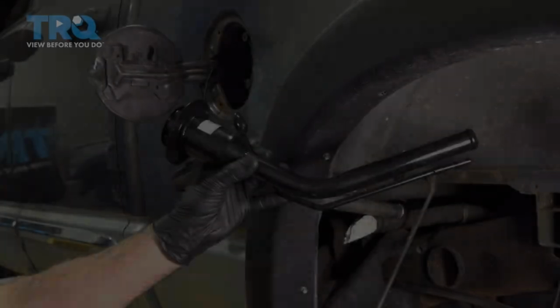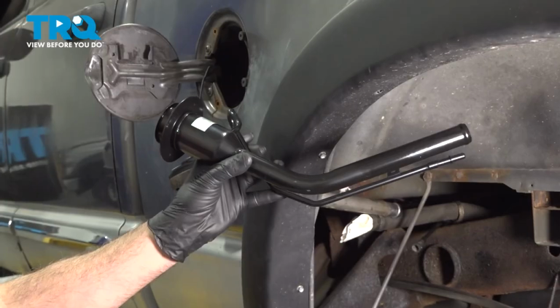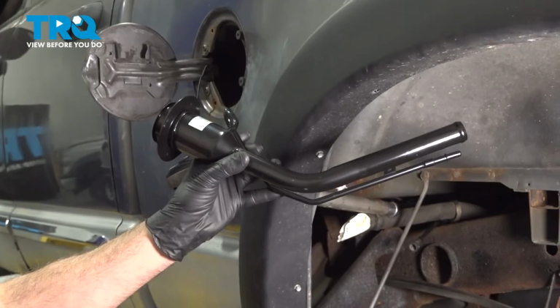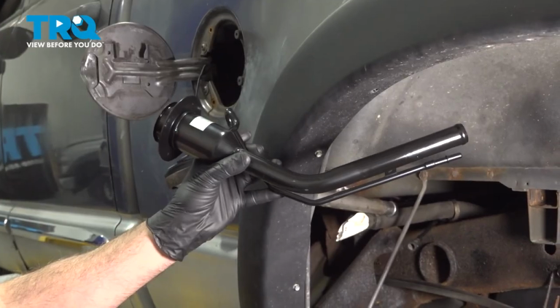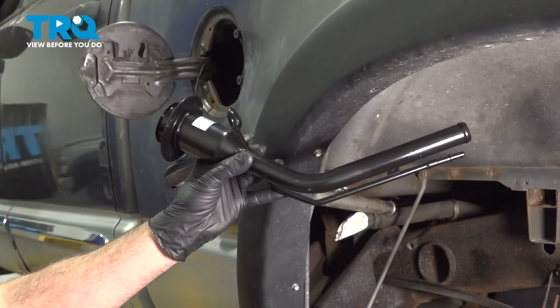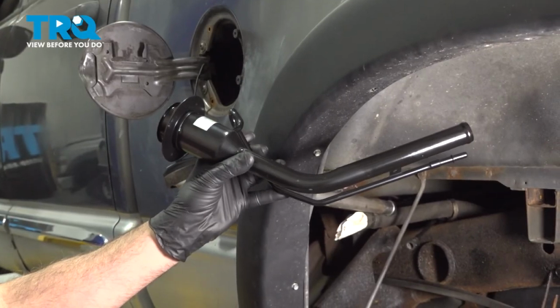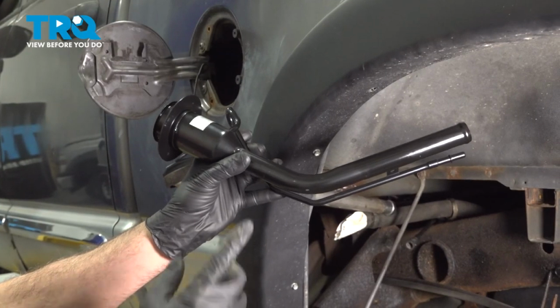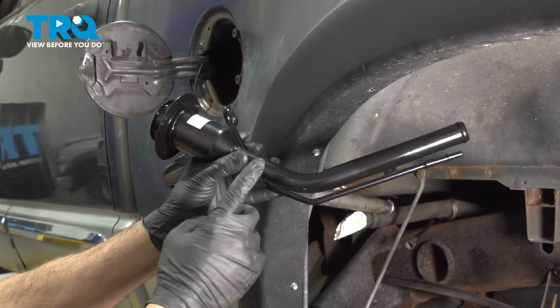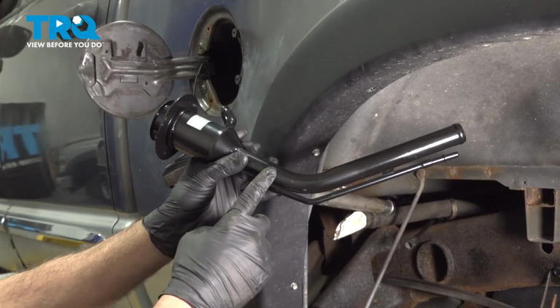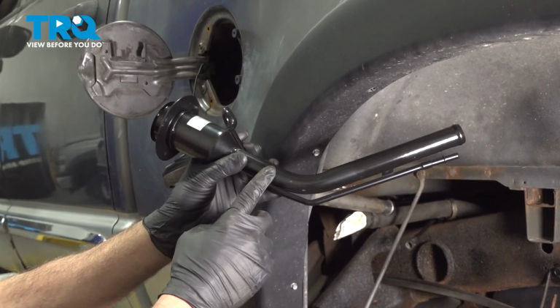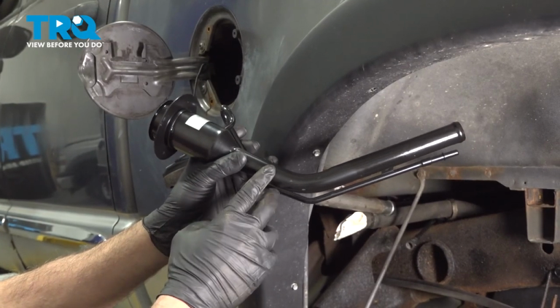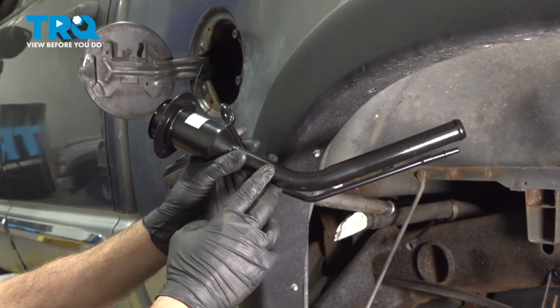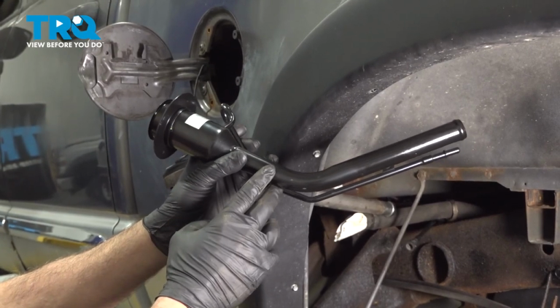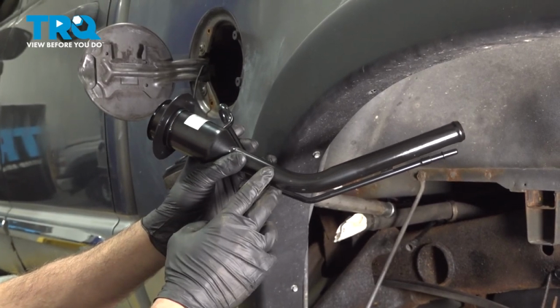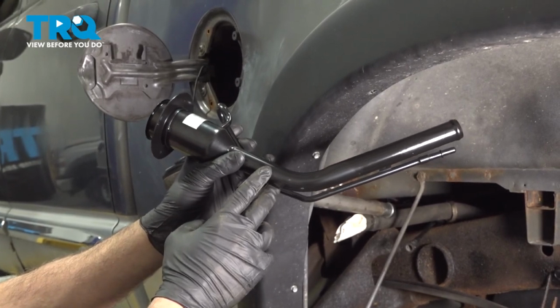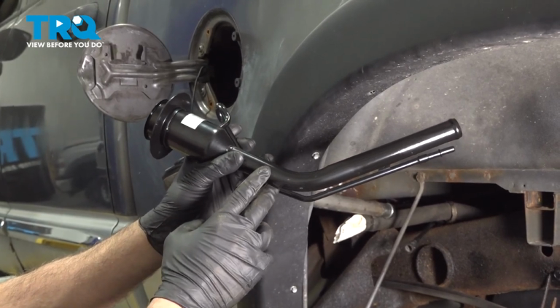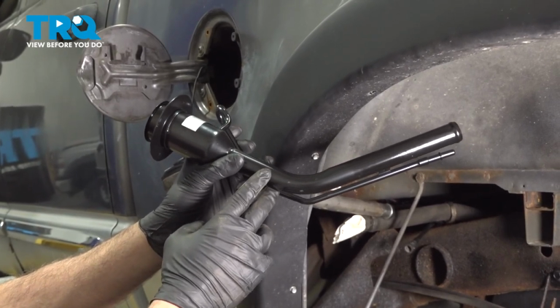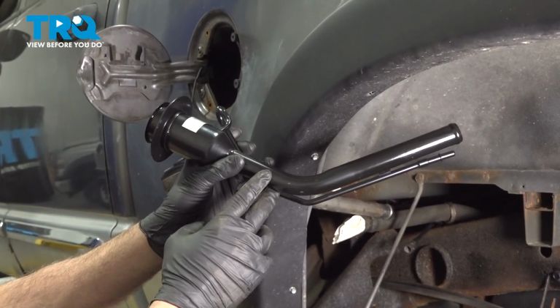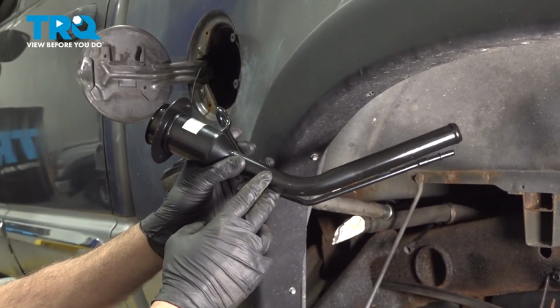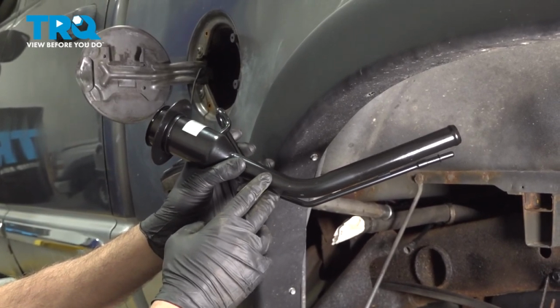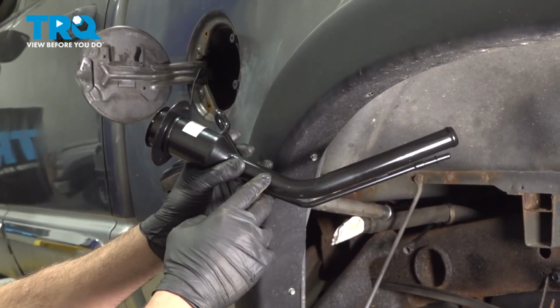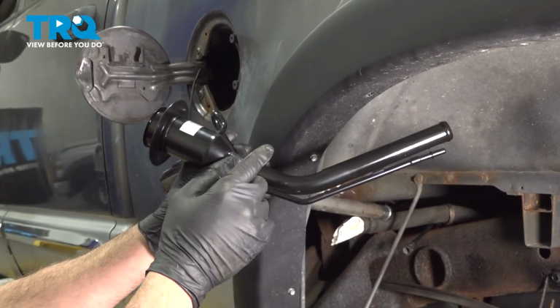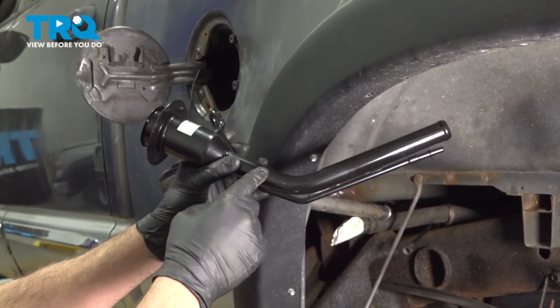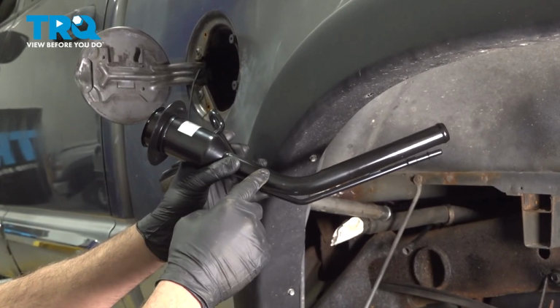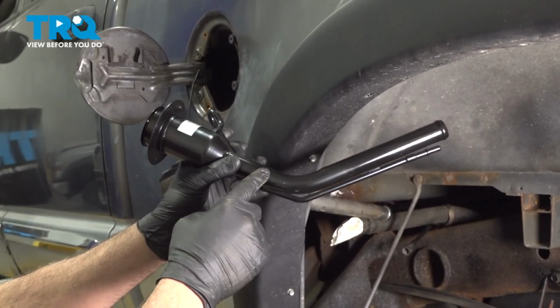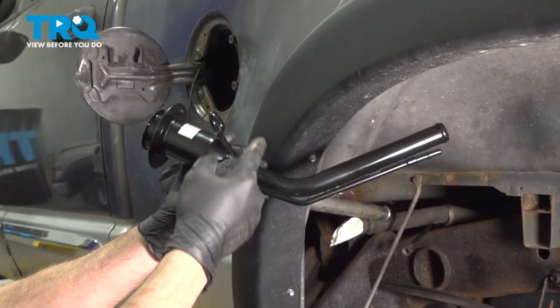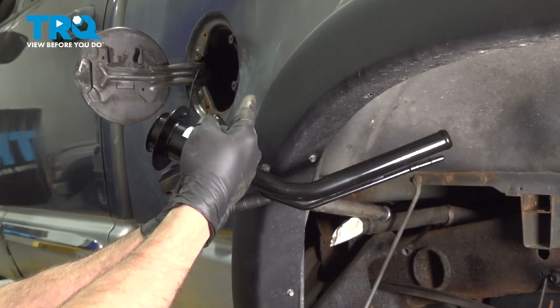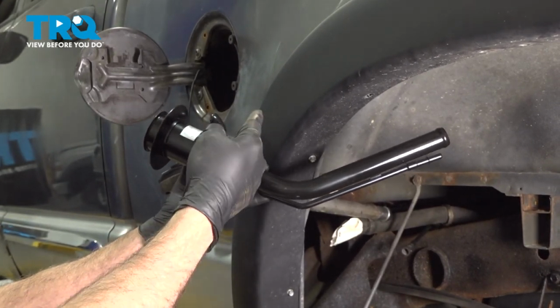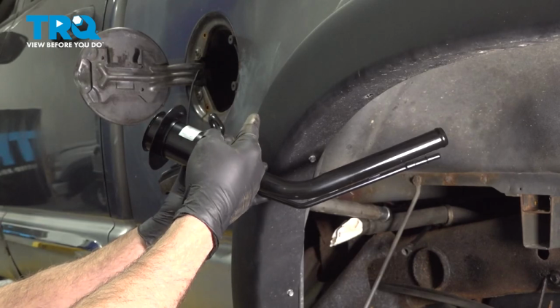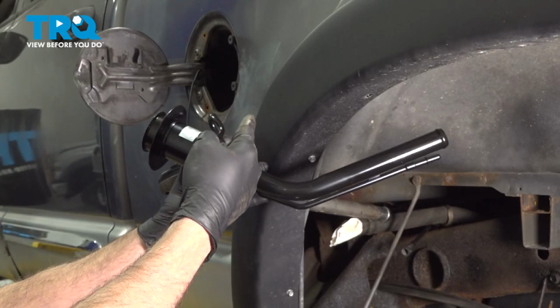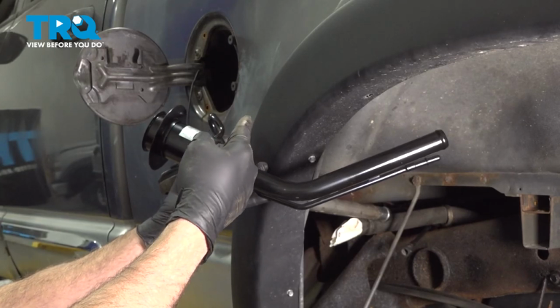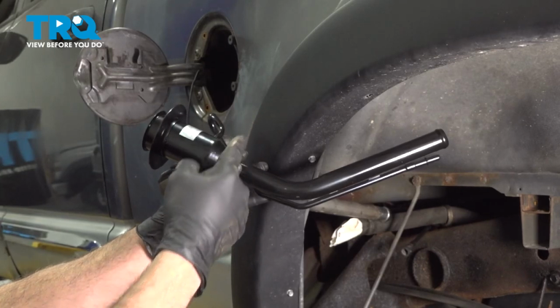In this video, we're going to show you how to install a fuel filling neck on your Dodge Ram, located in the back side of your bed.